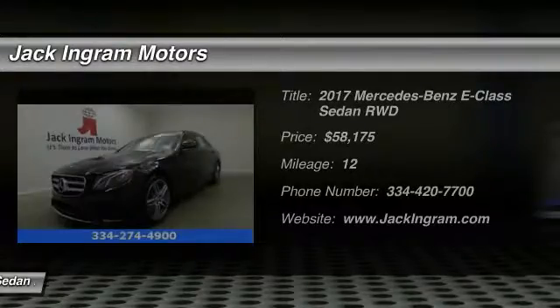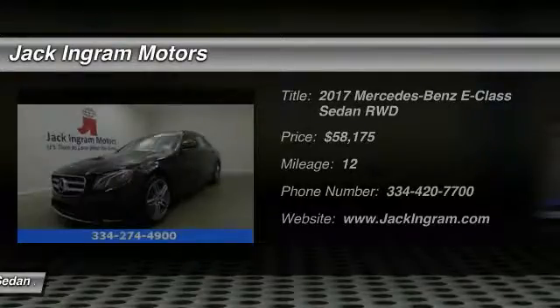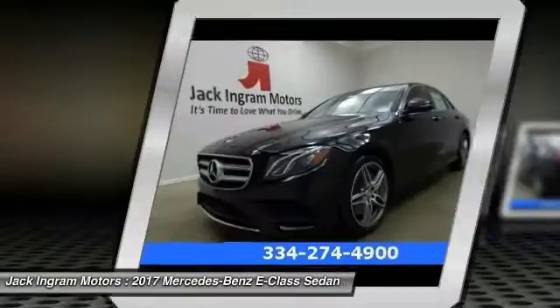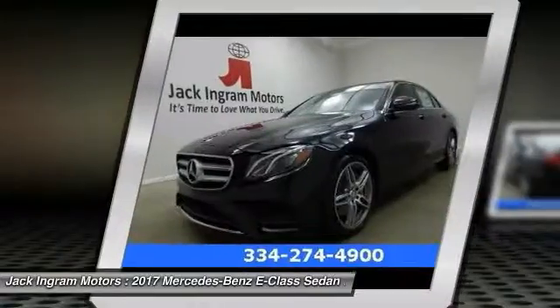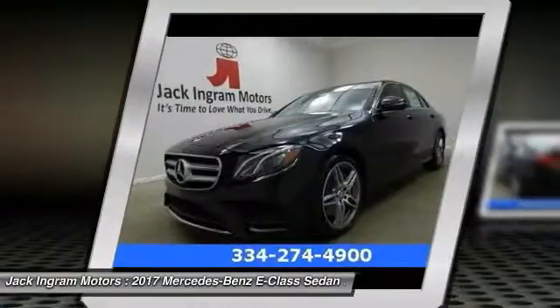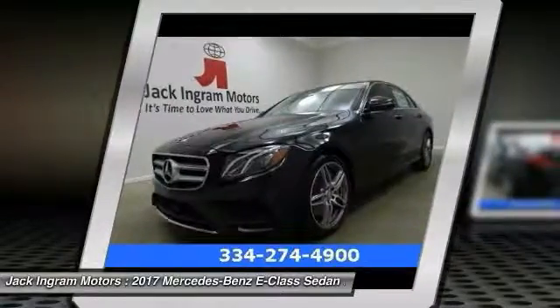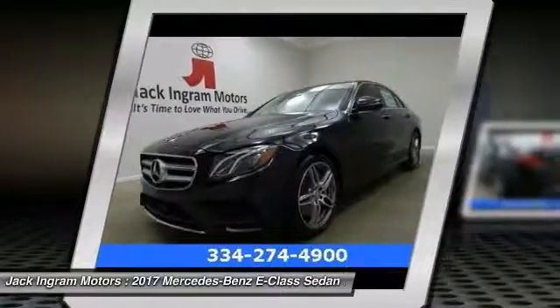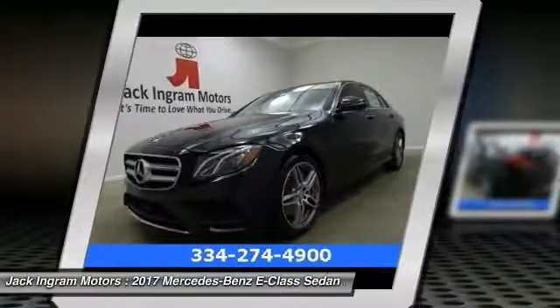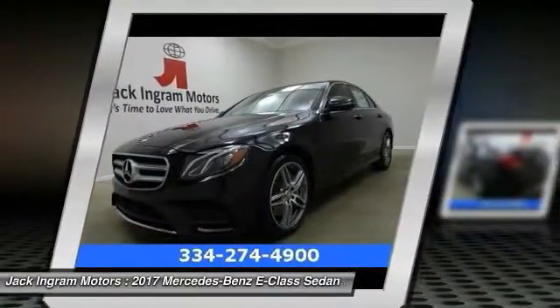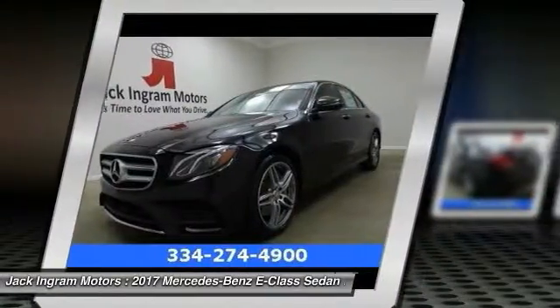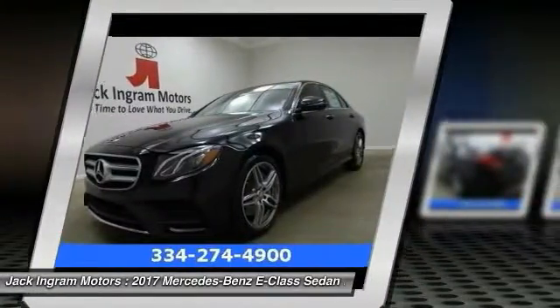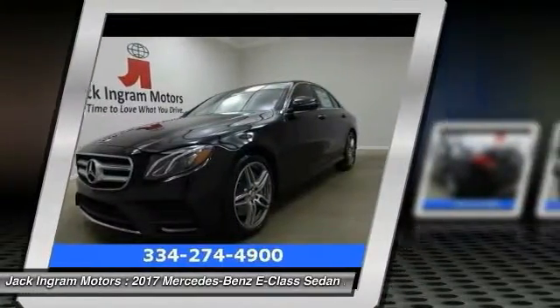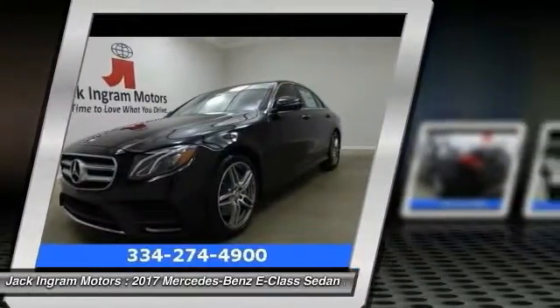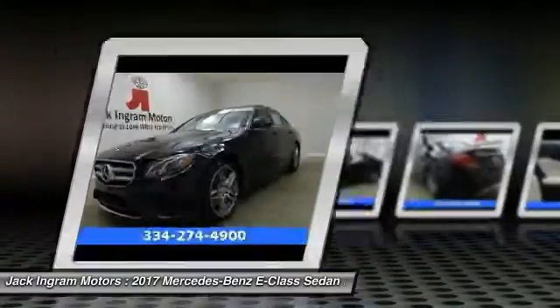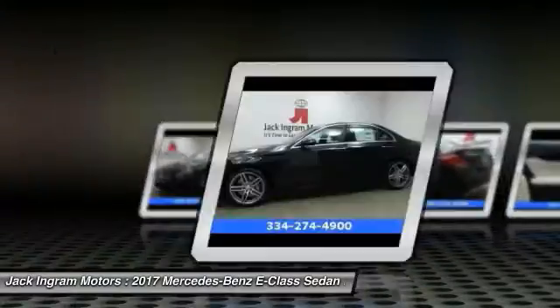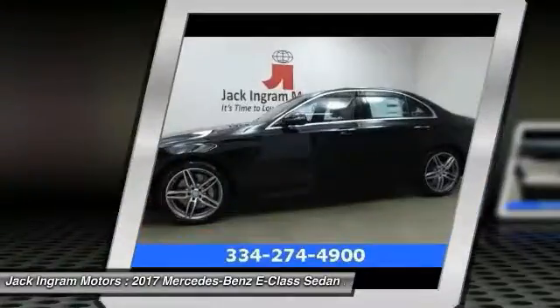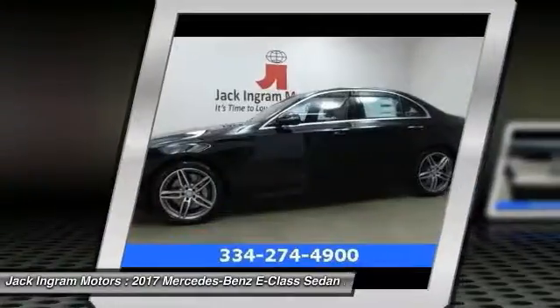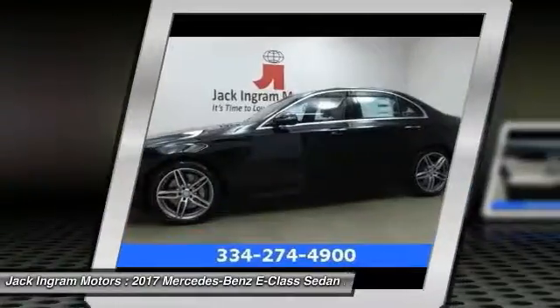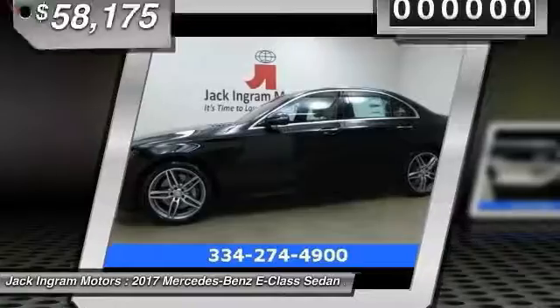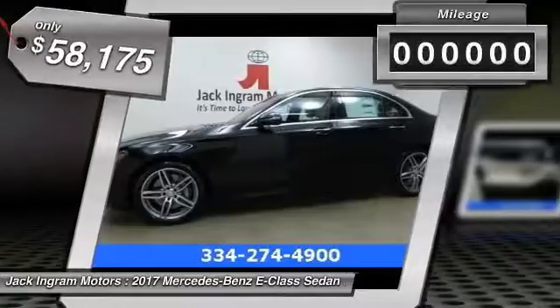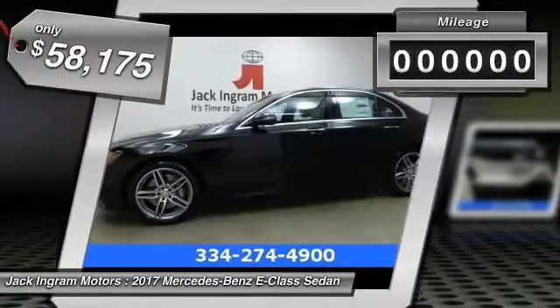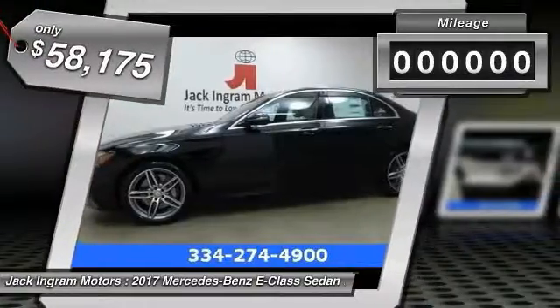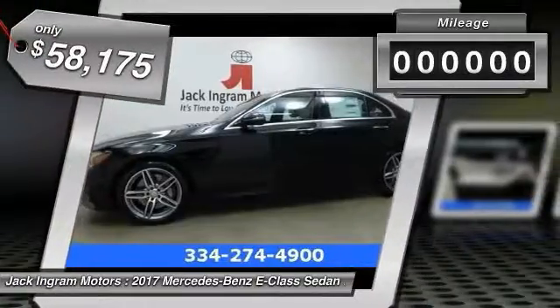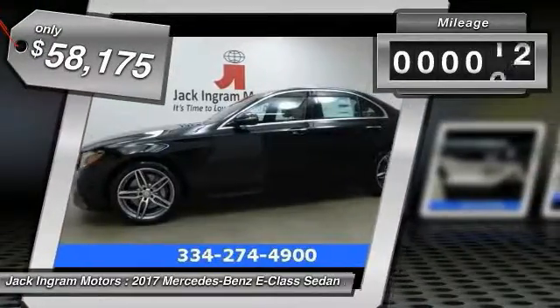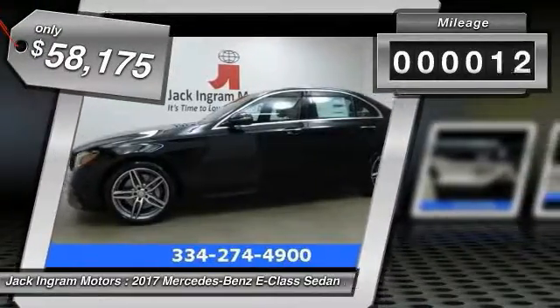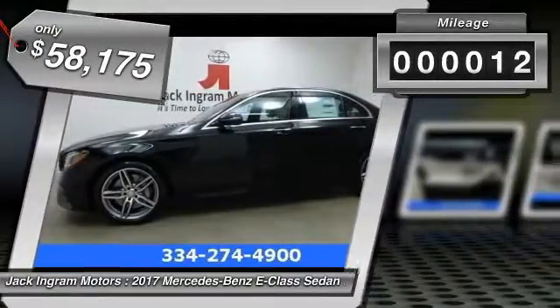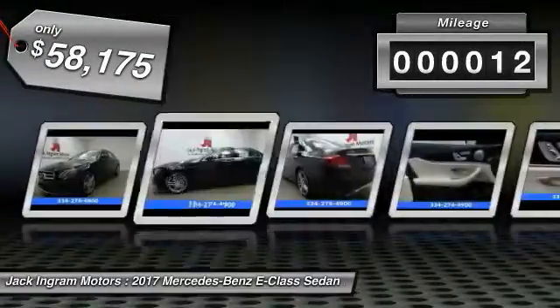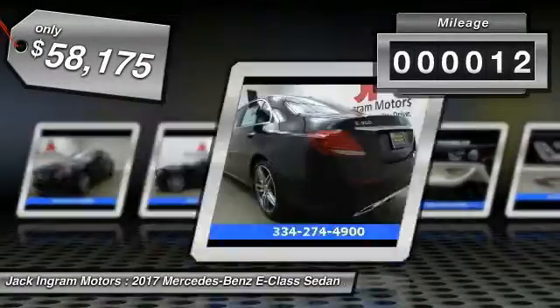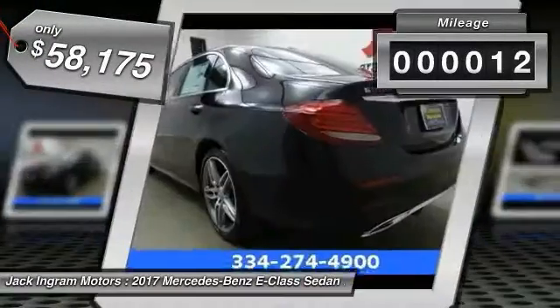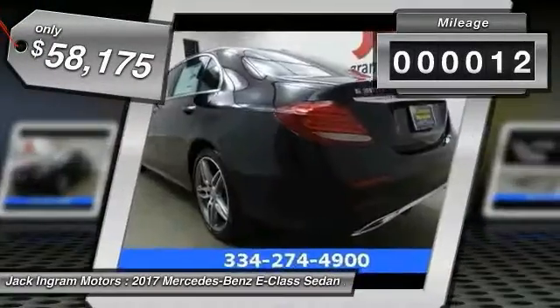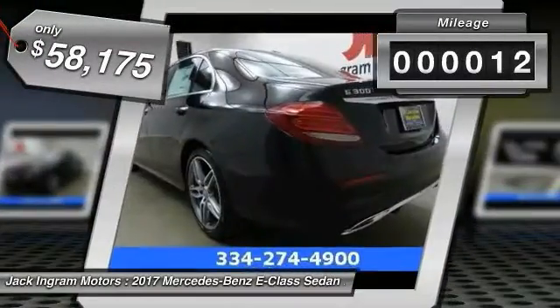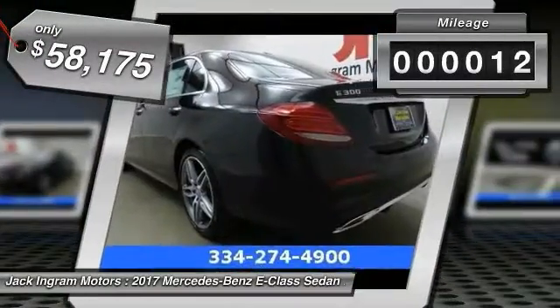The Mercedes E-Class is an impressive ride, very smooth and punchy. This vehicle has less than 100 miles.